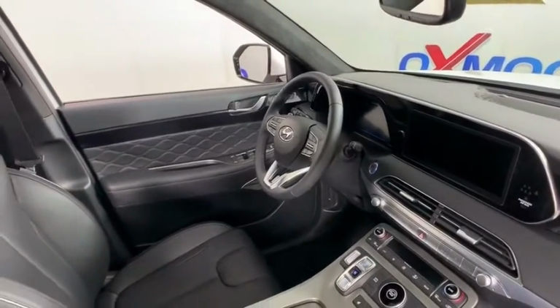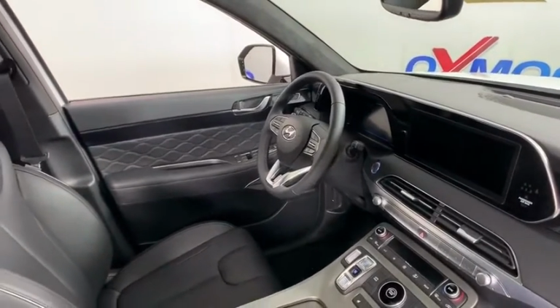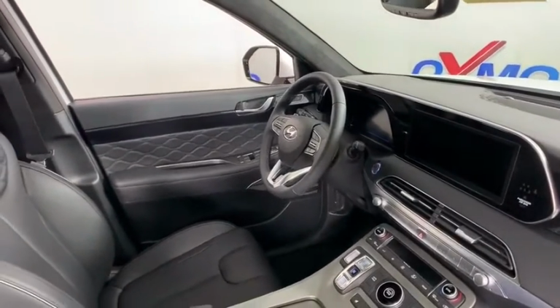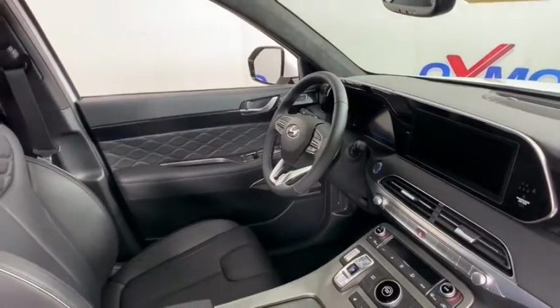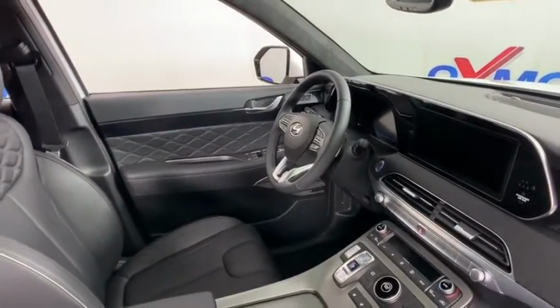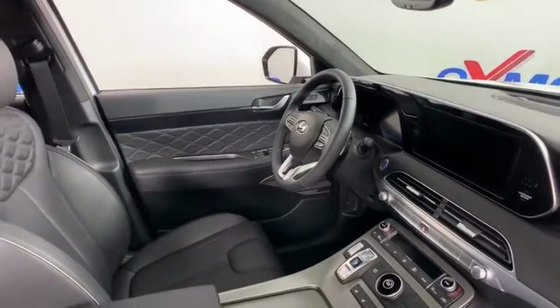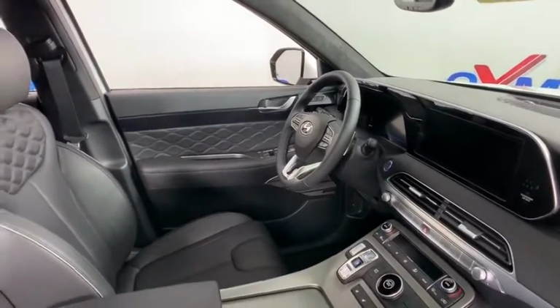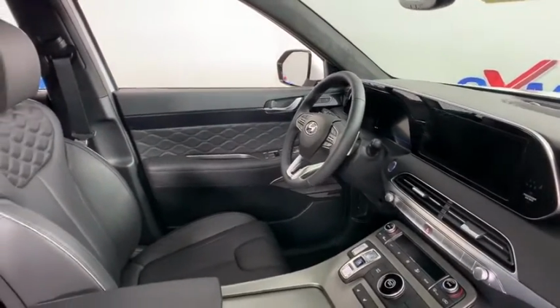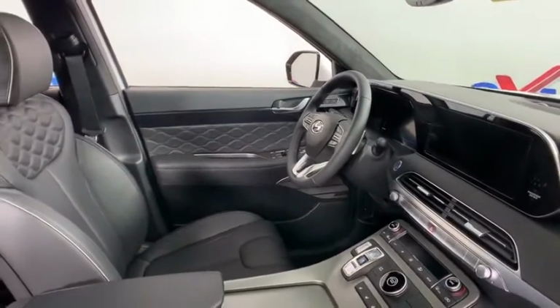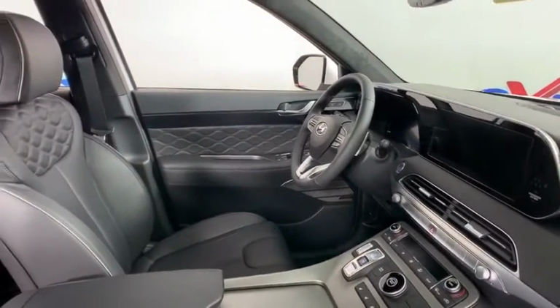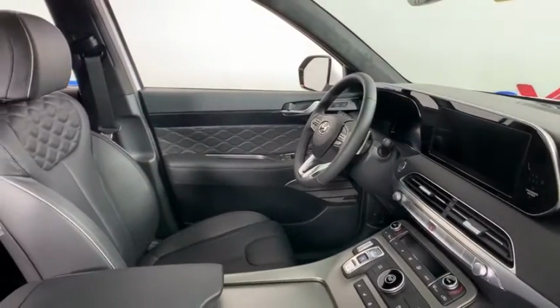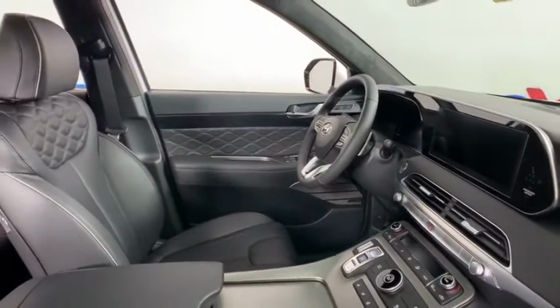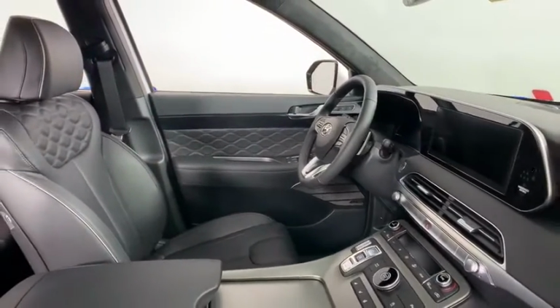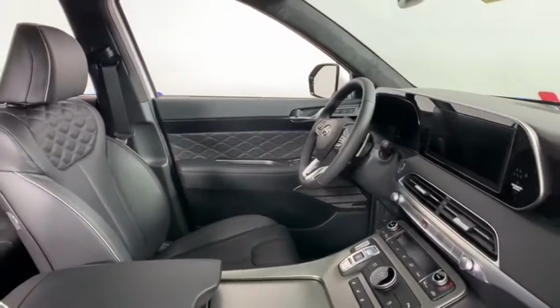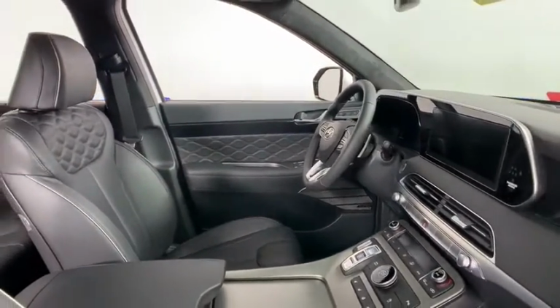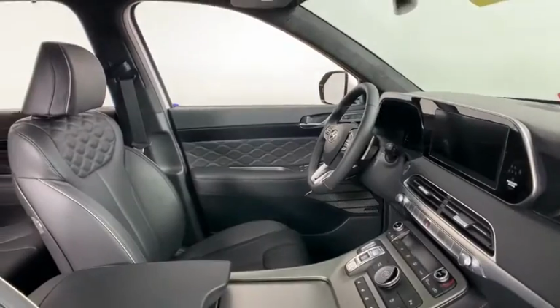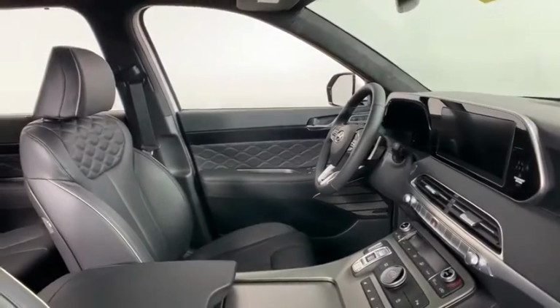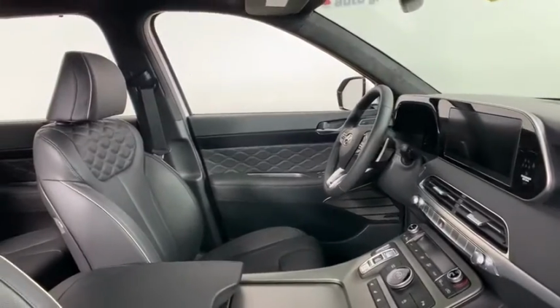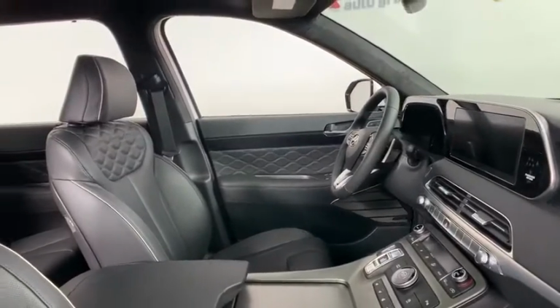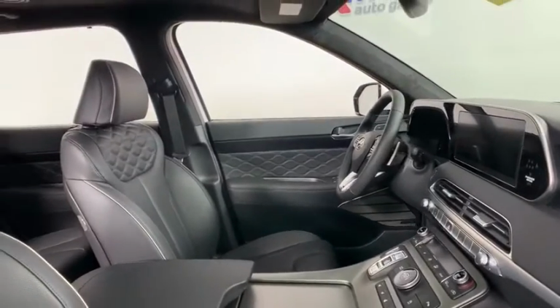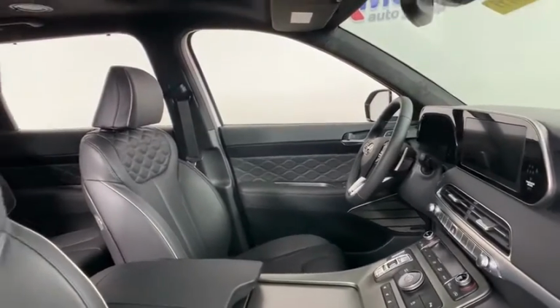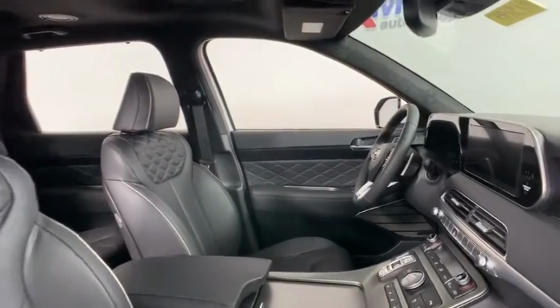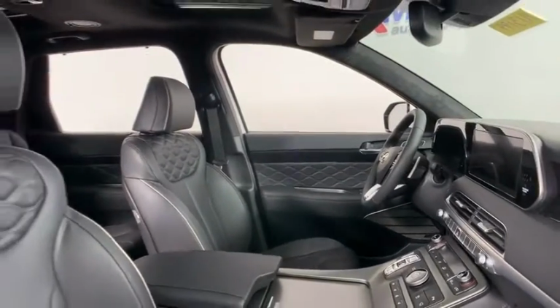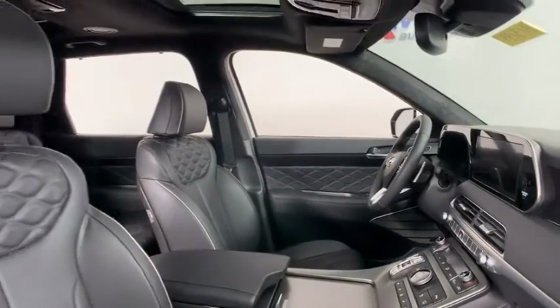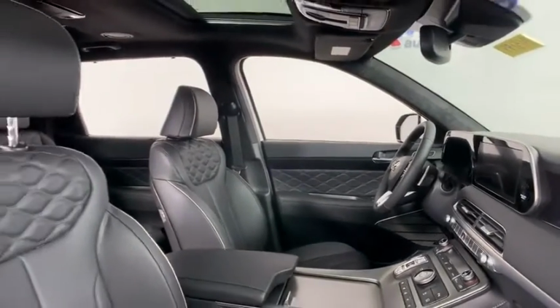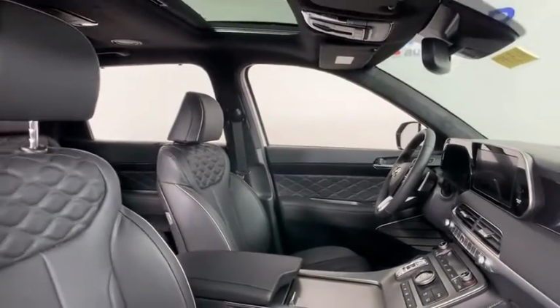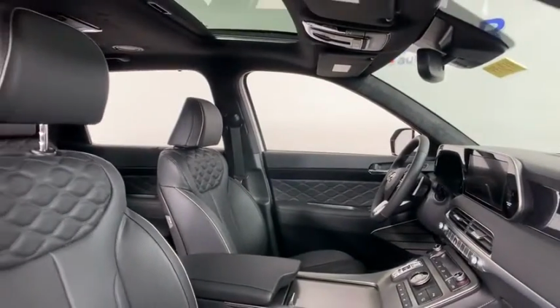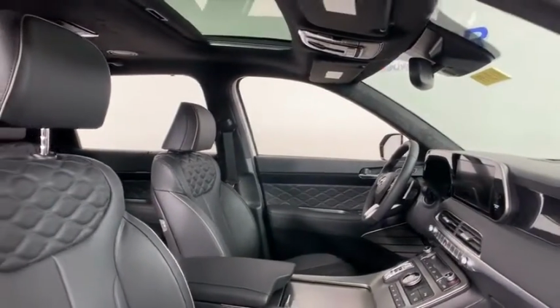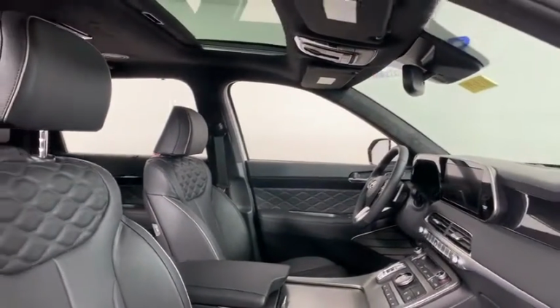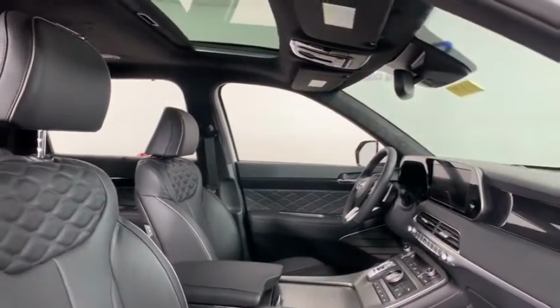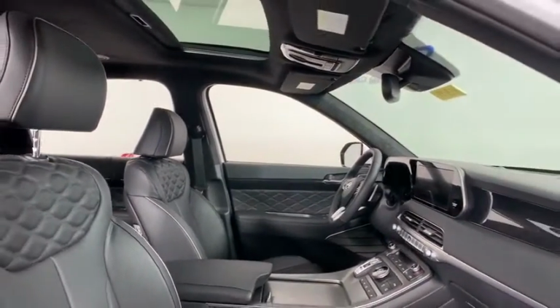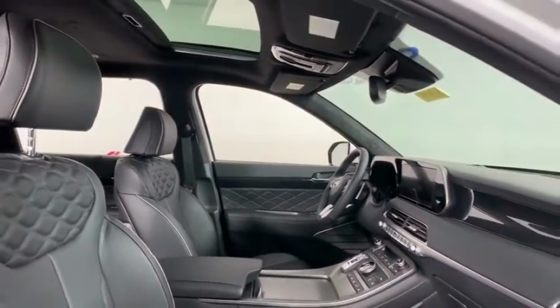Heated front seats, power windows, trip computer, heated steering wheel, compass, carpeted floor mats, tachometer.